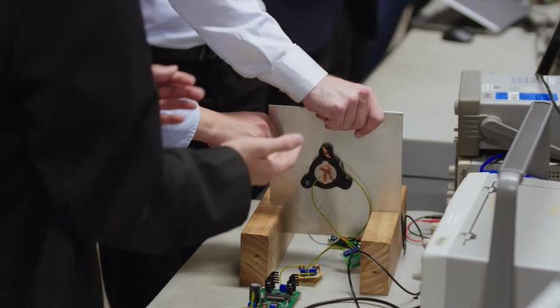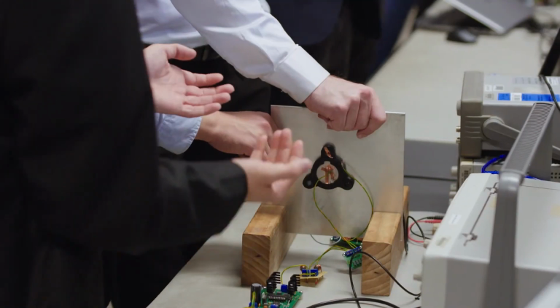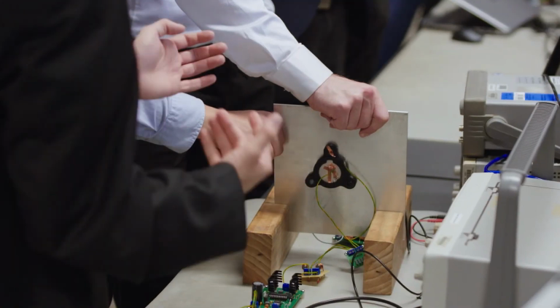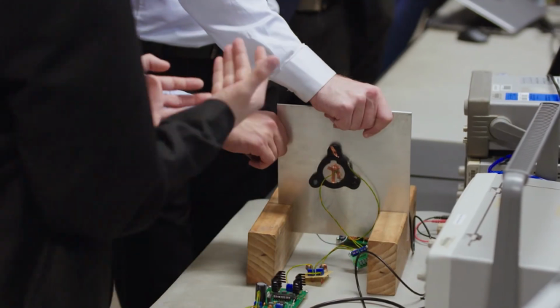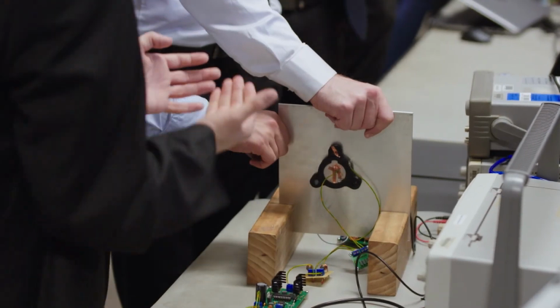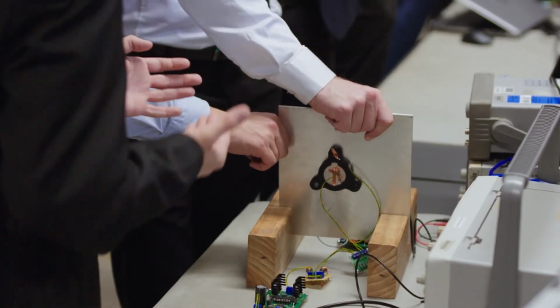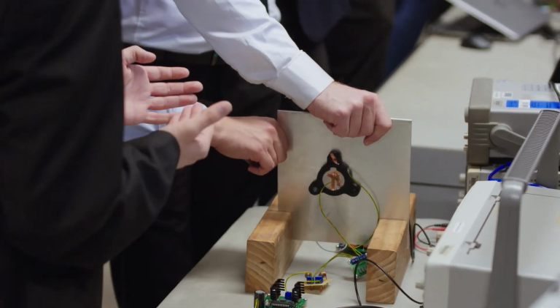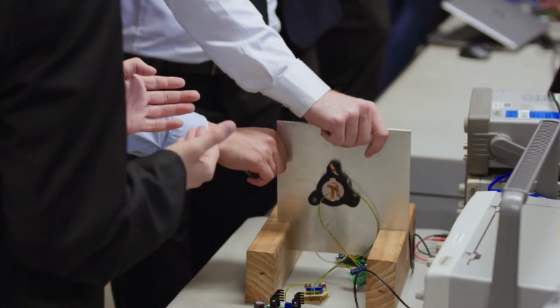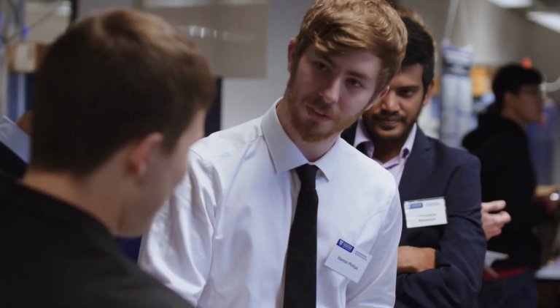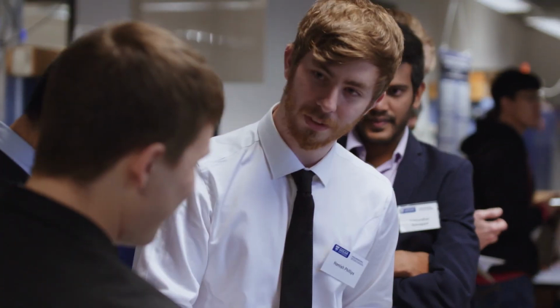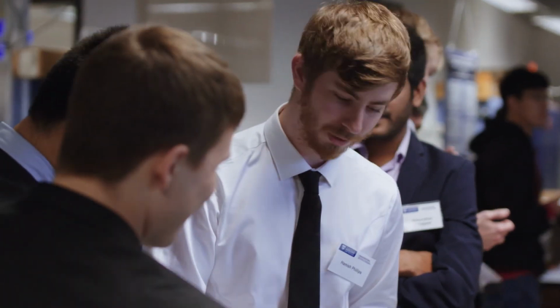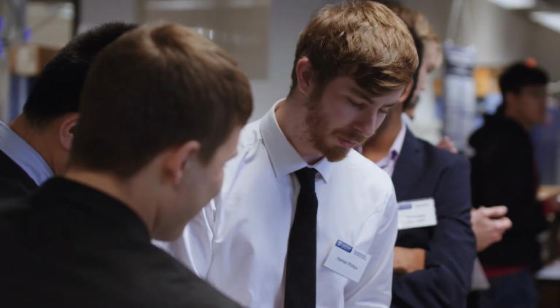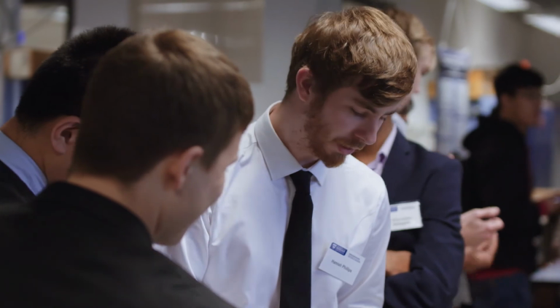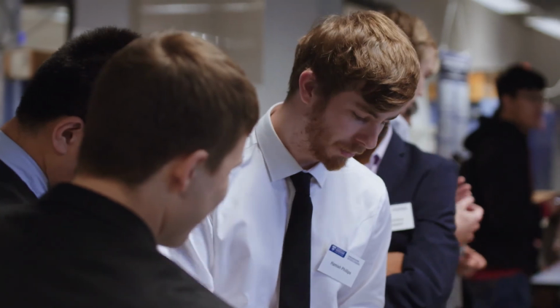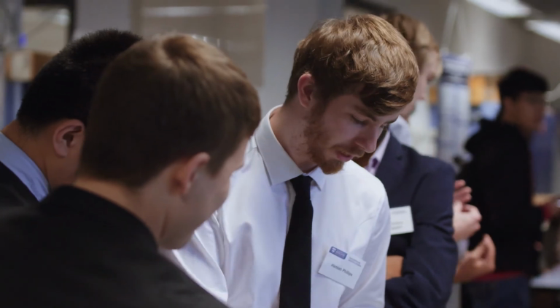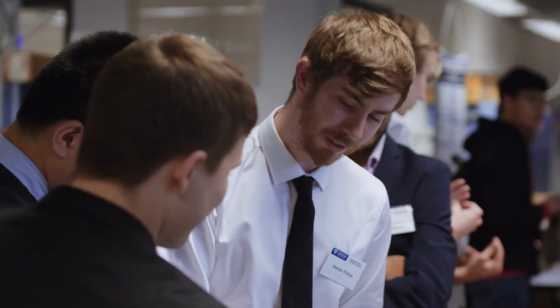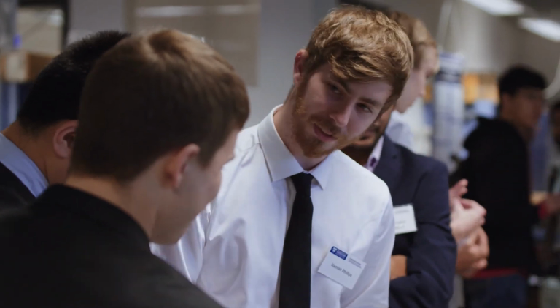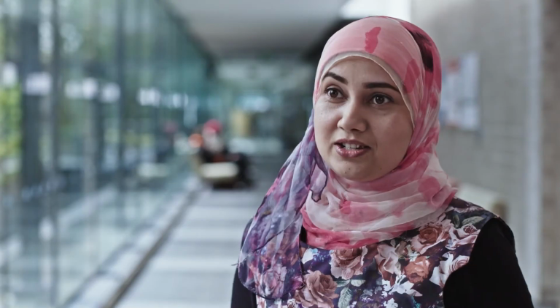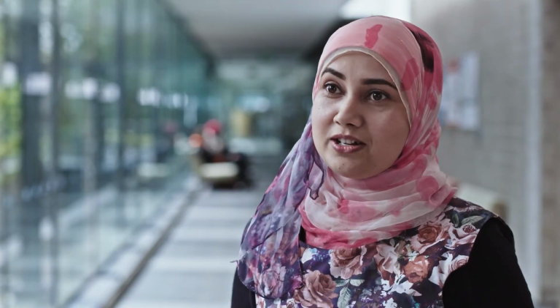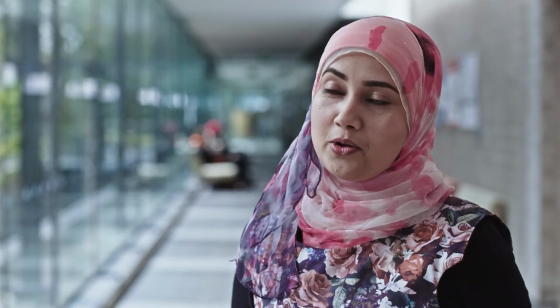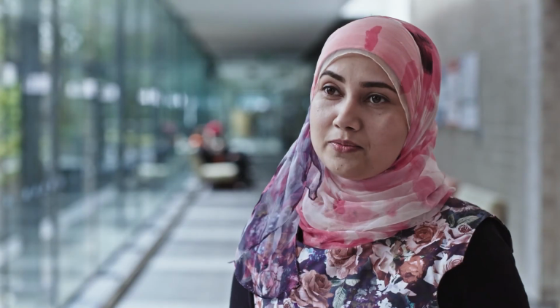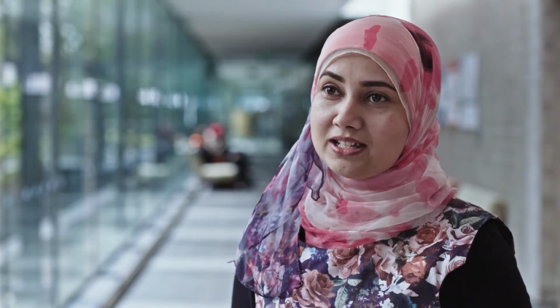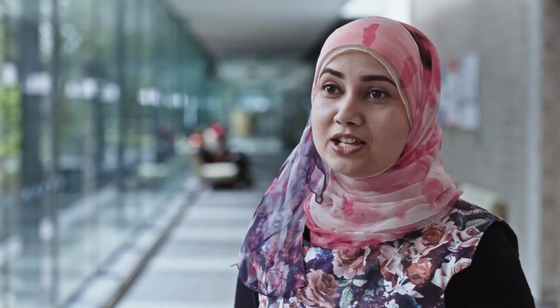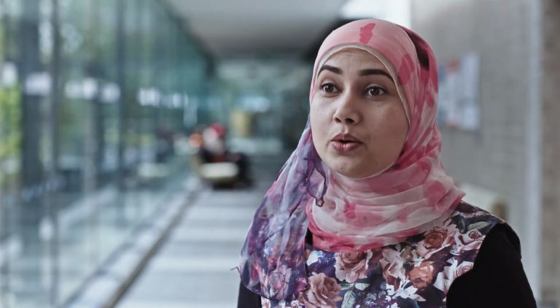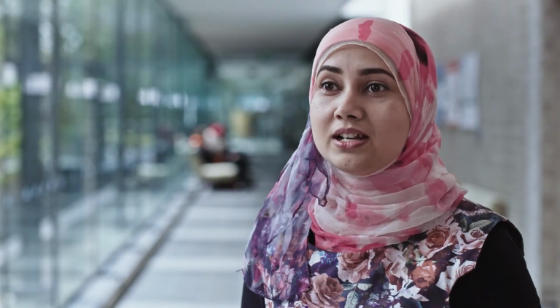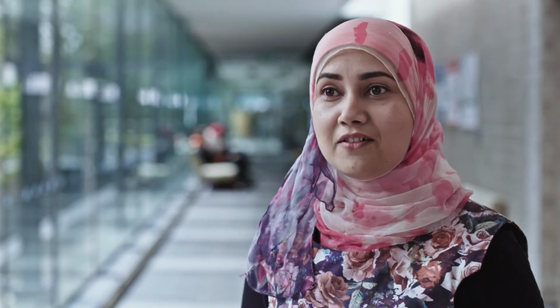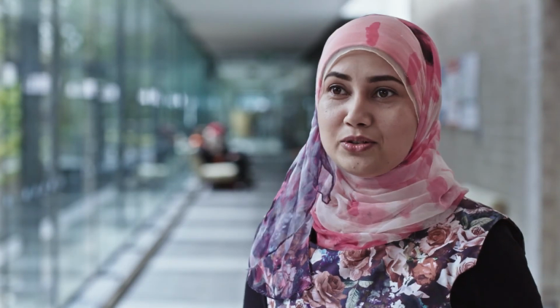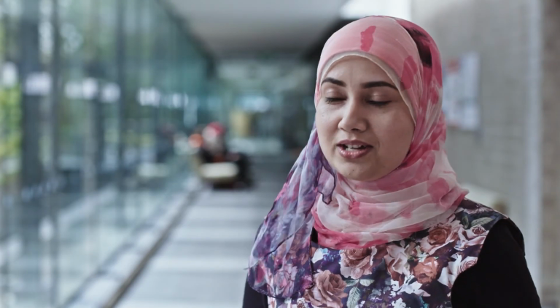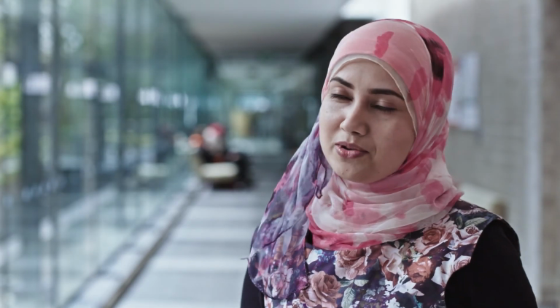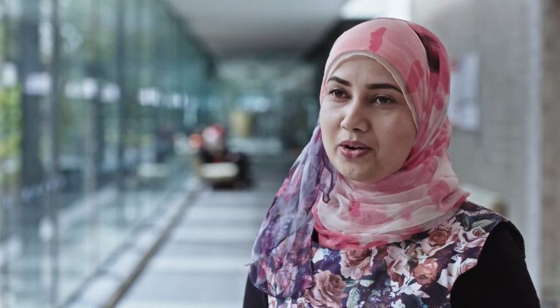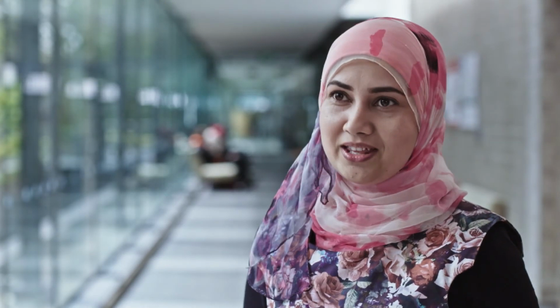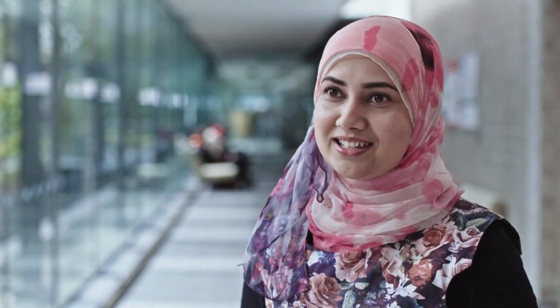At the Faculty of Engineering, staff and students really value industry involvement. So we'd love you to come and work with us.